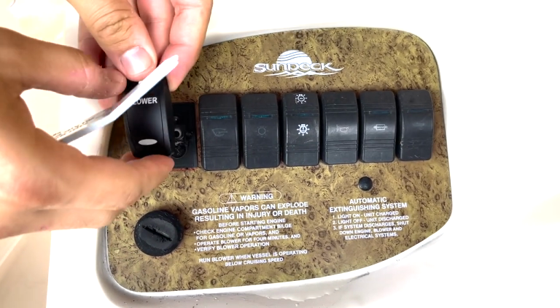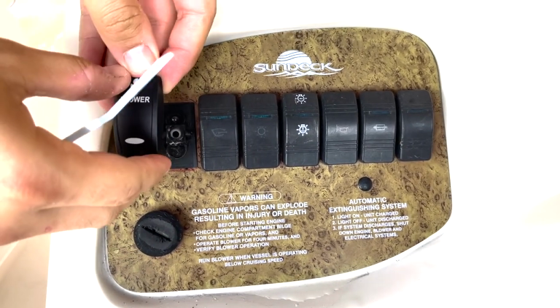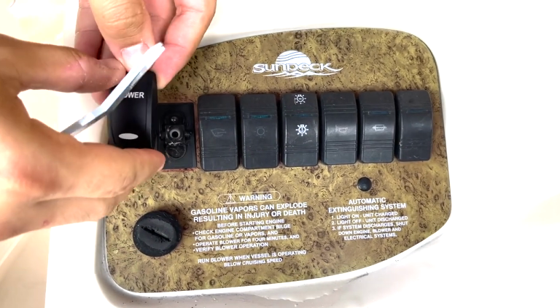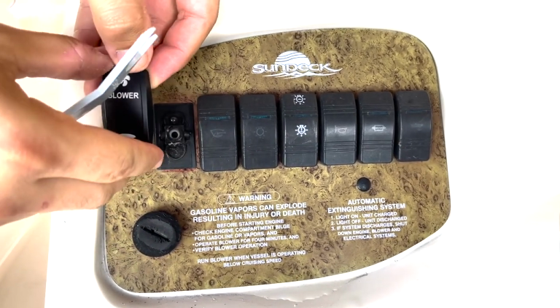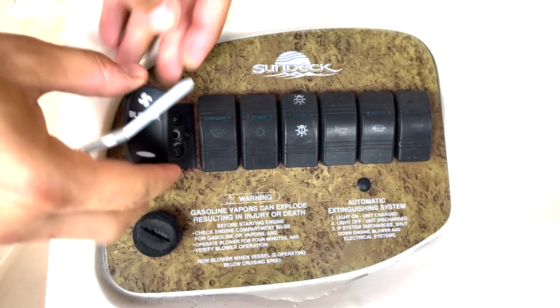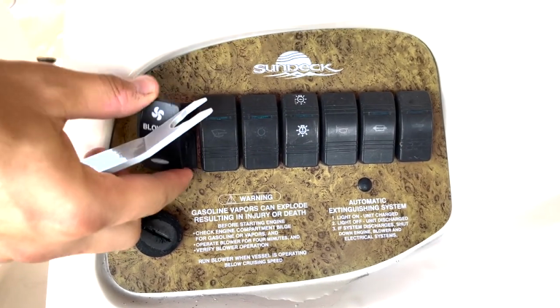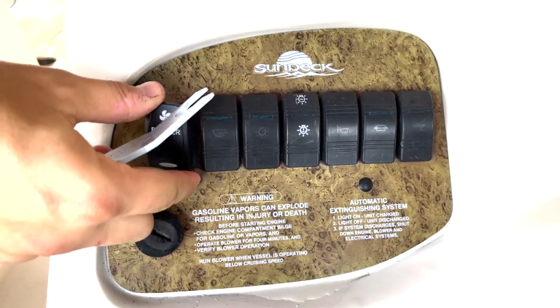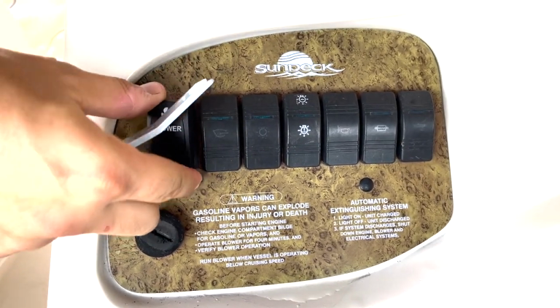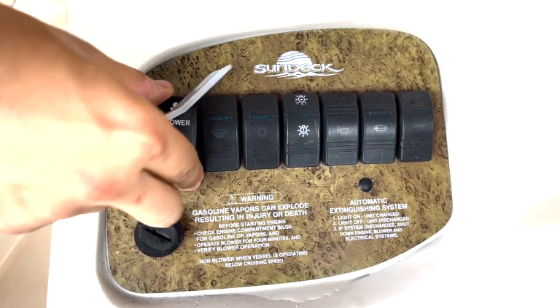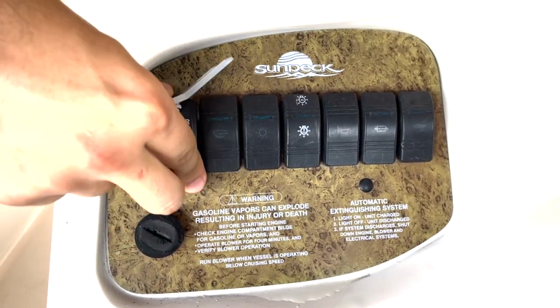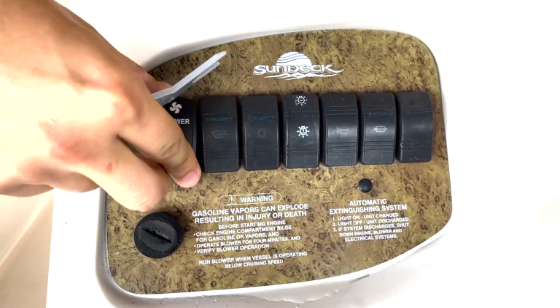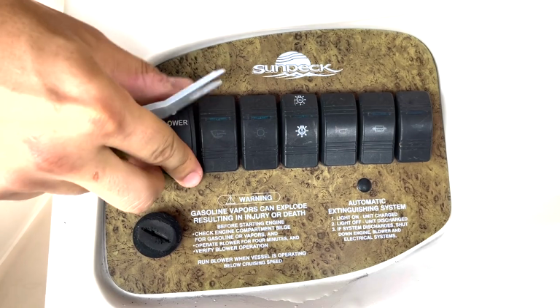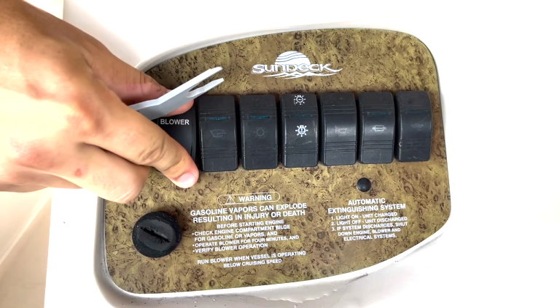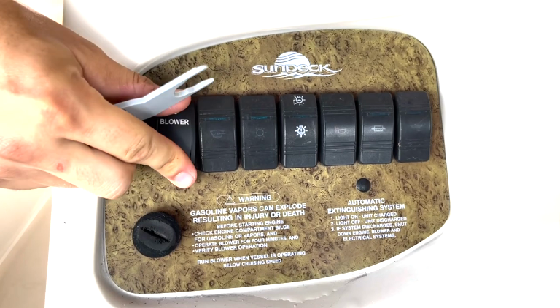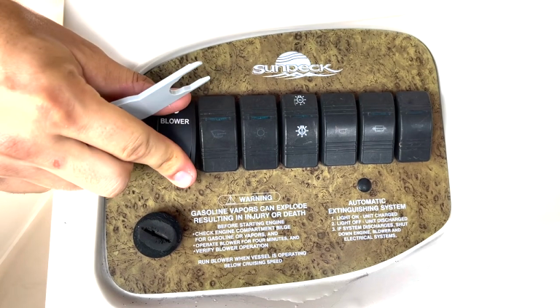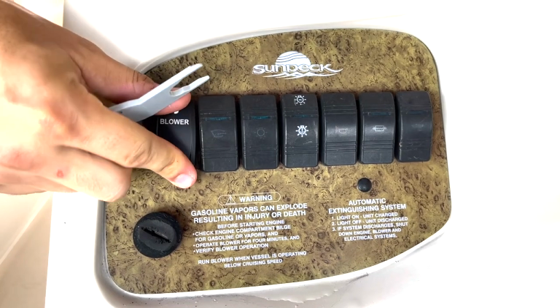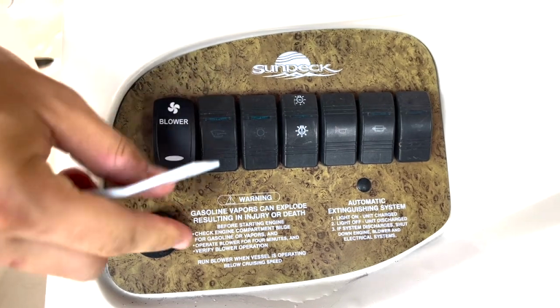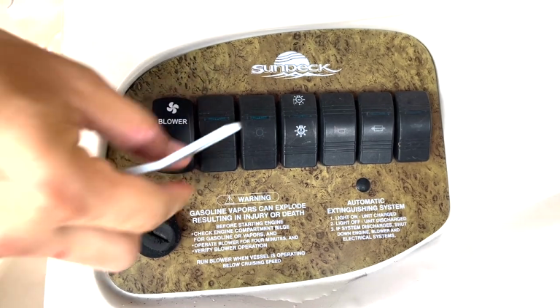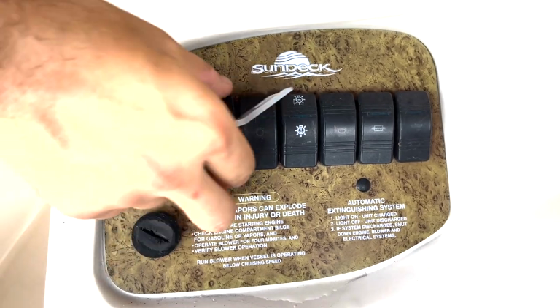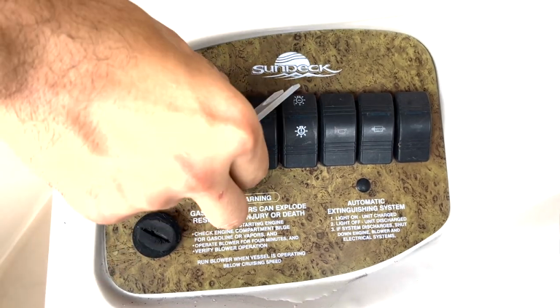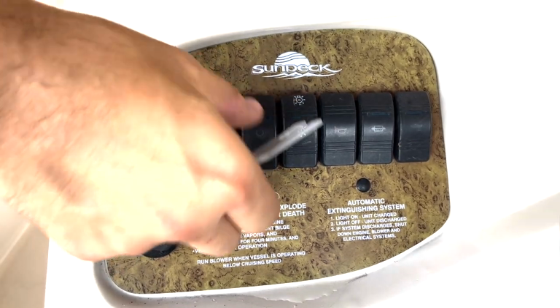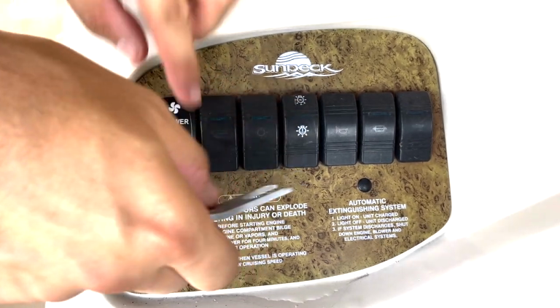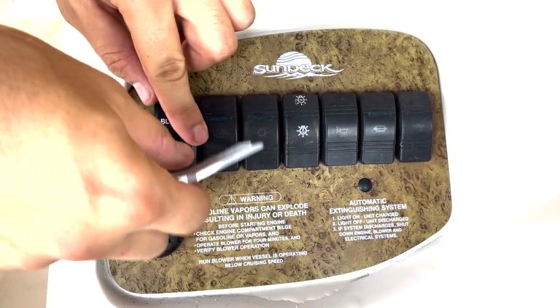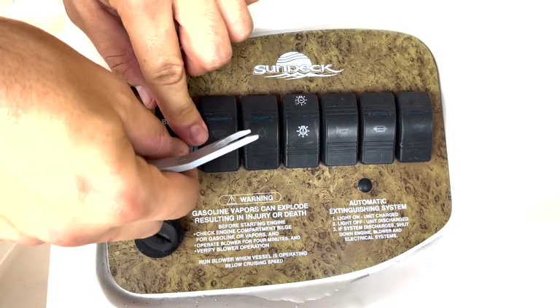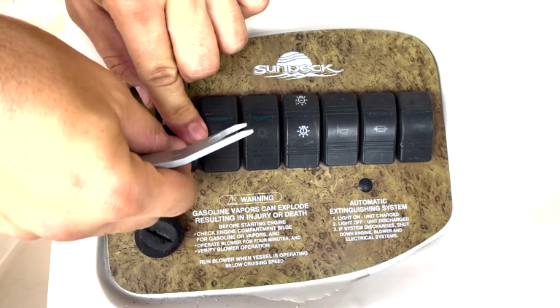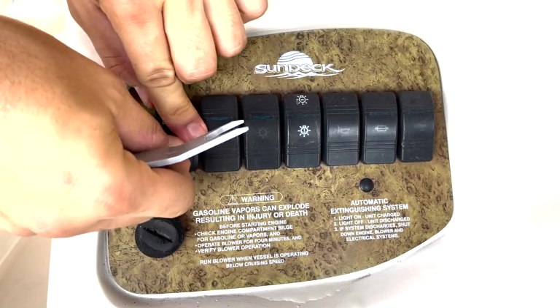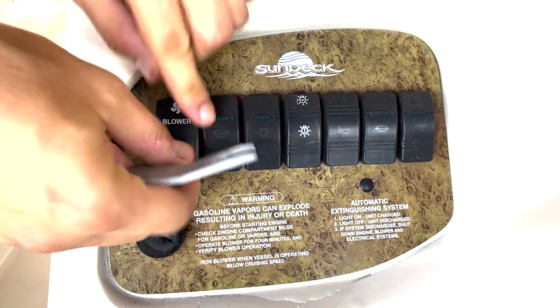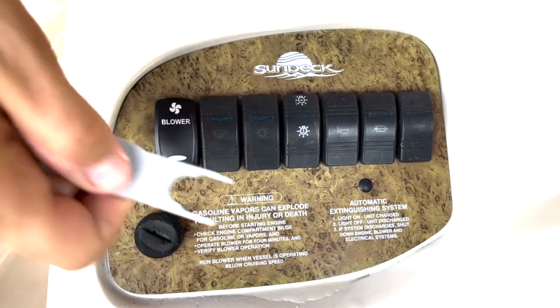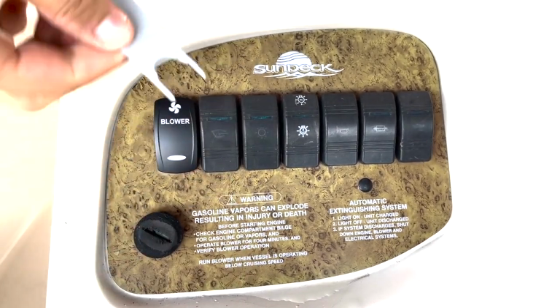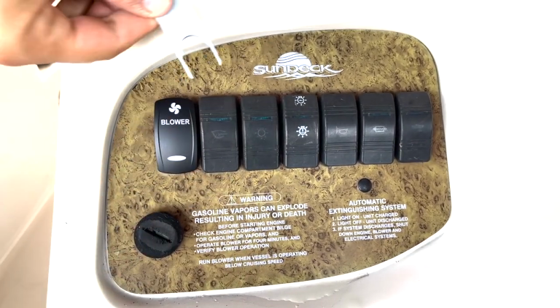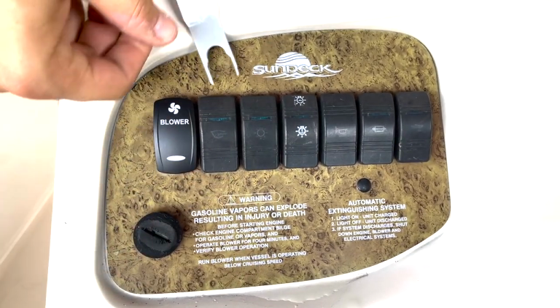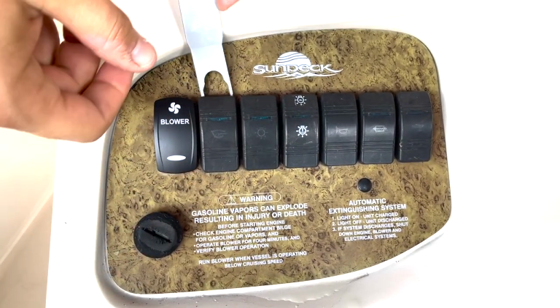Then get your new cover, line that up, just push it down, and you'll hear it click in.